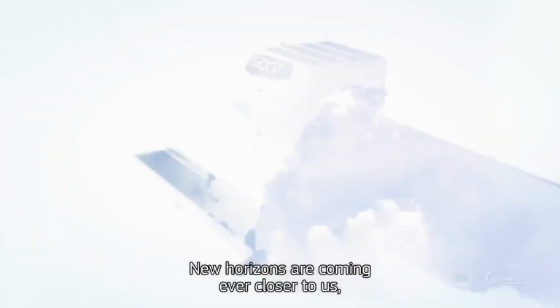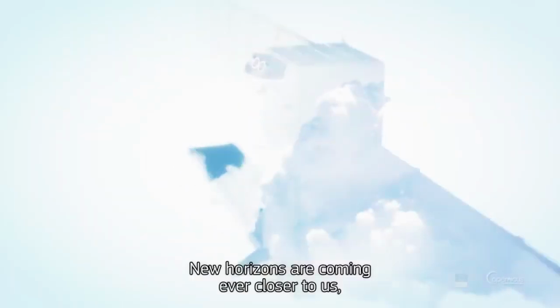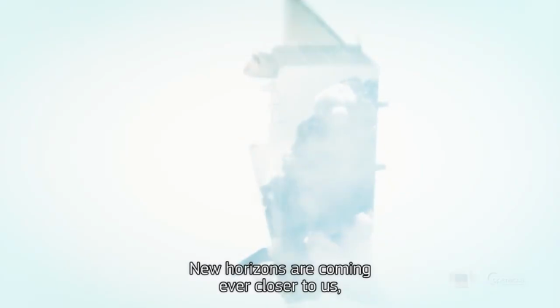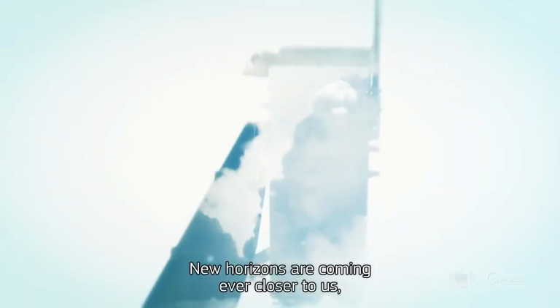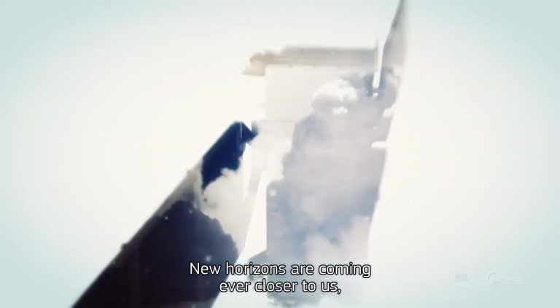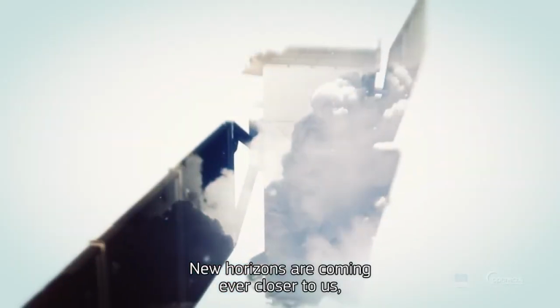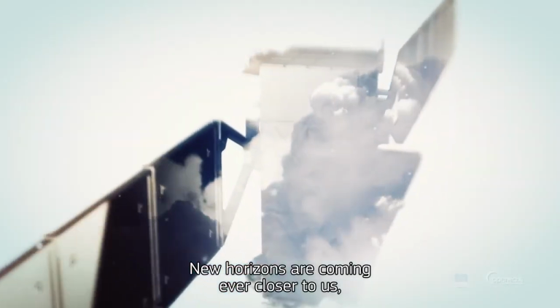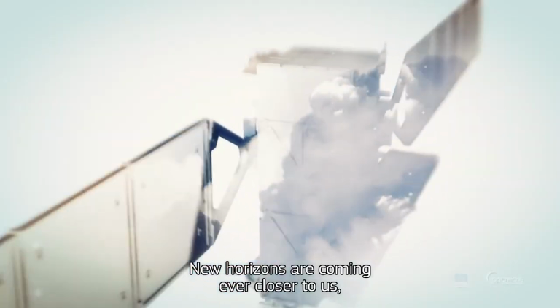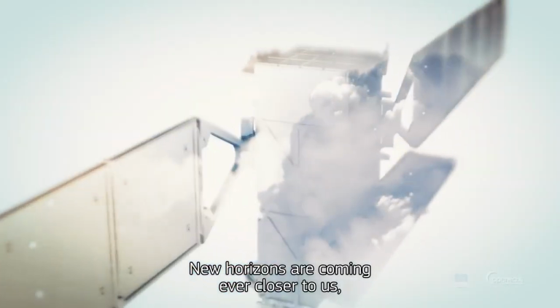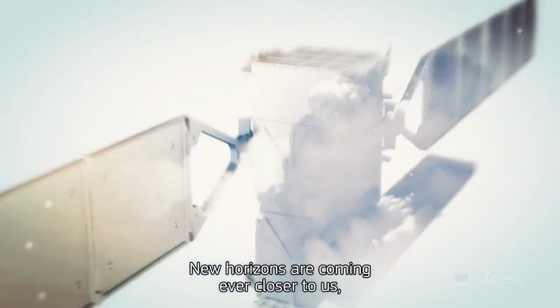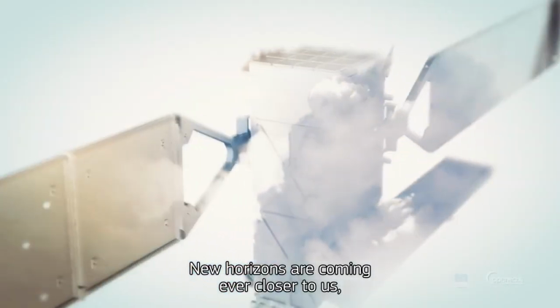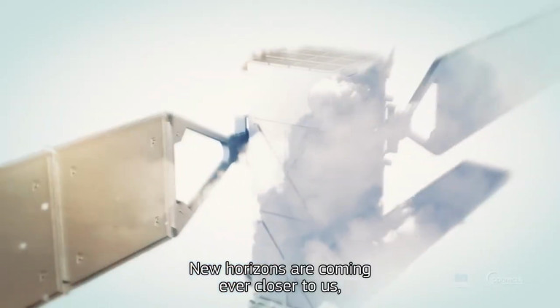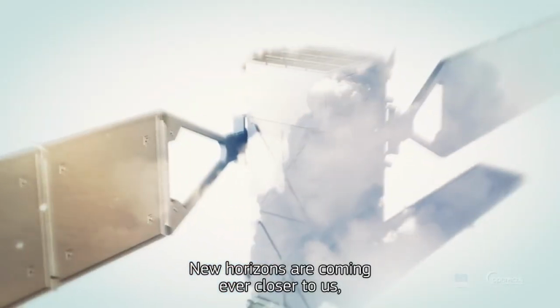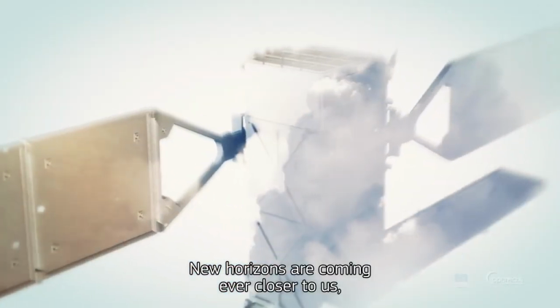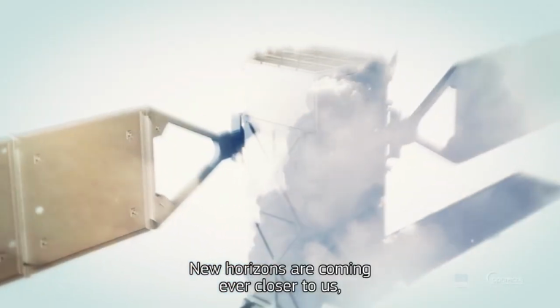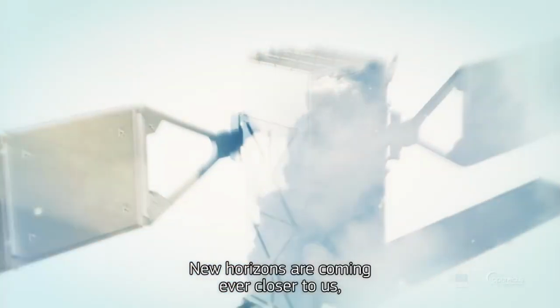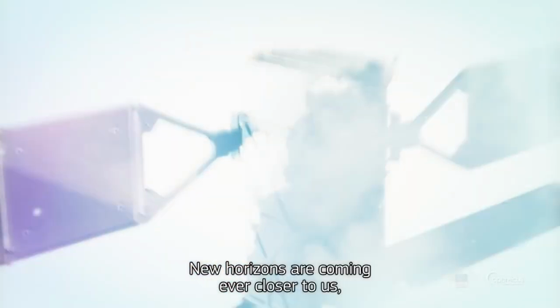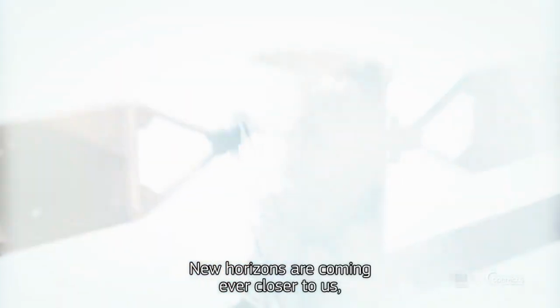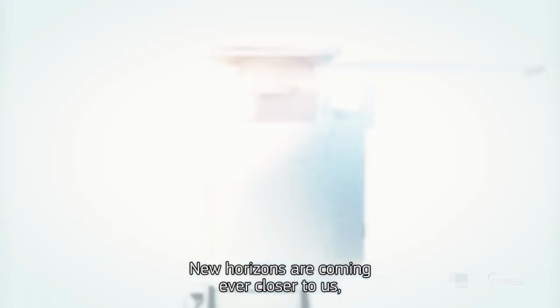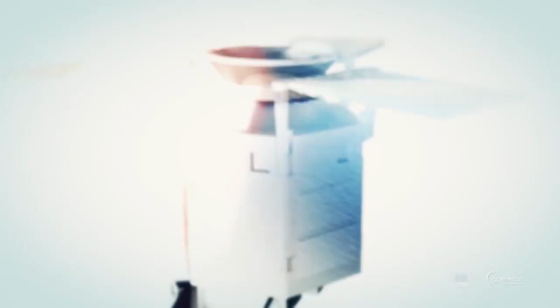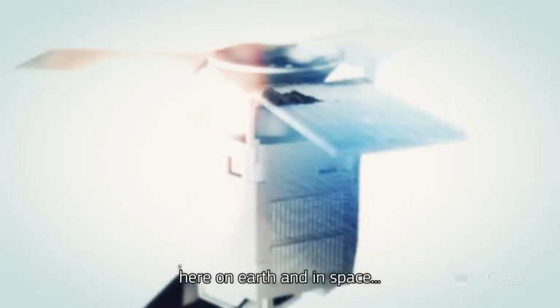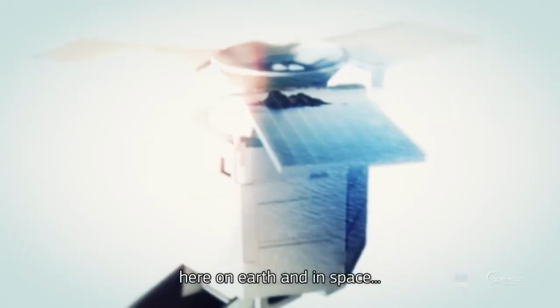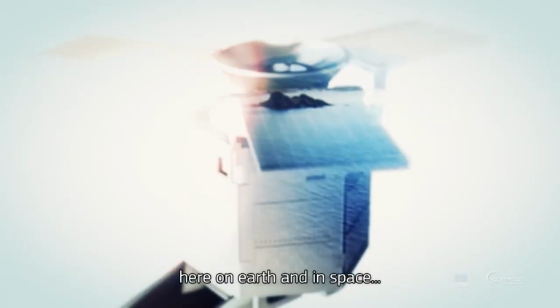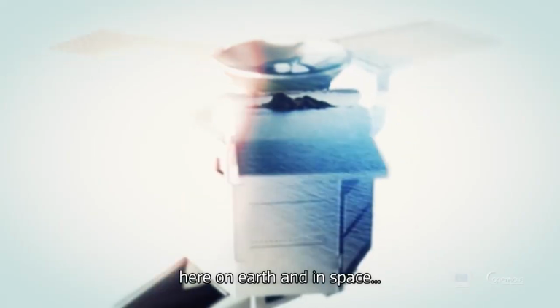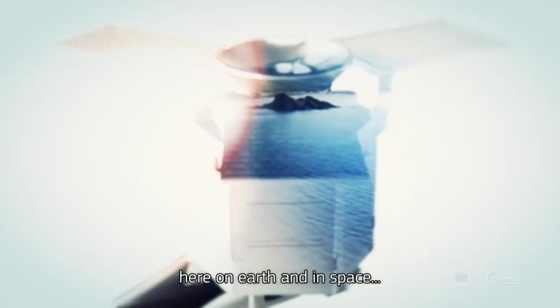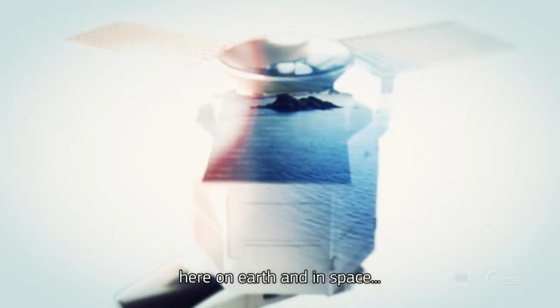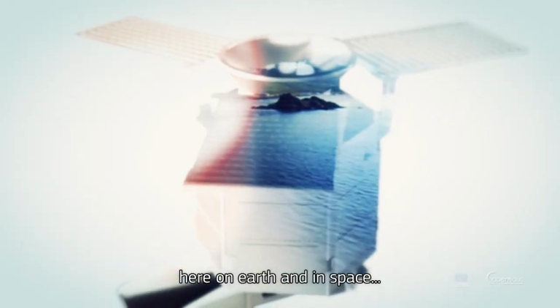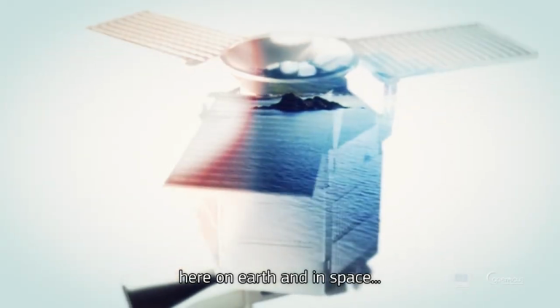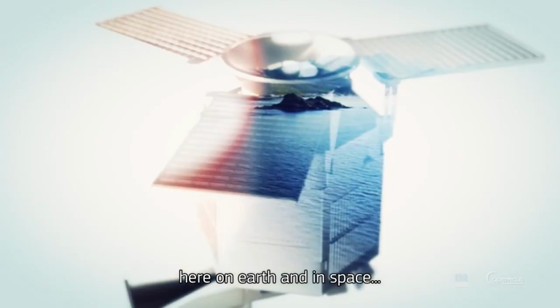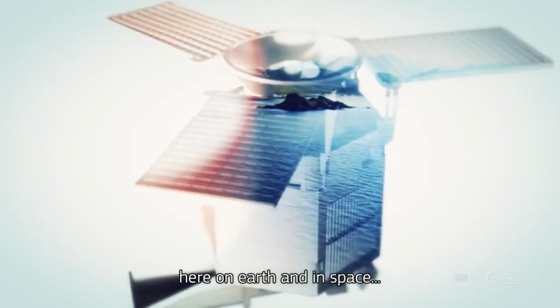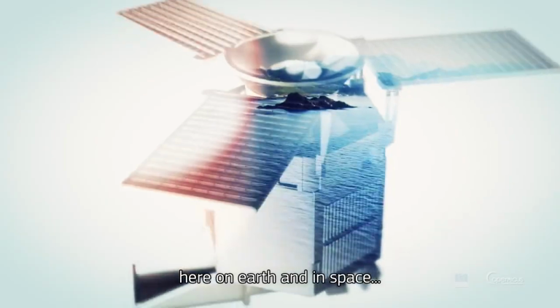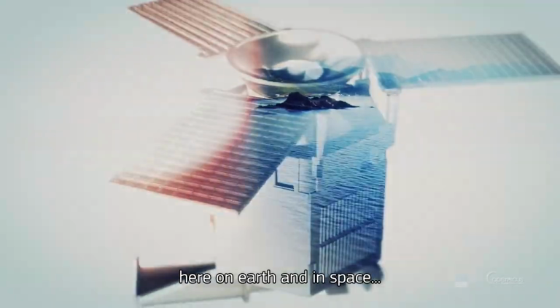New horizons are coming ever closer to us, here on Earth and in space.